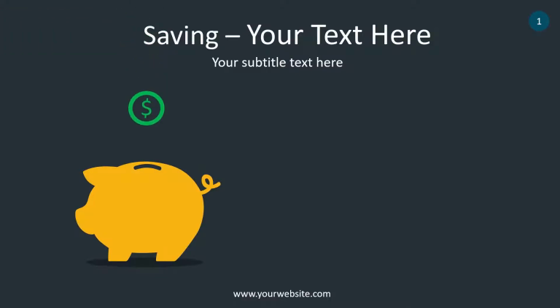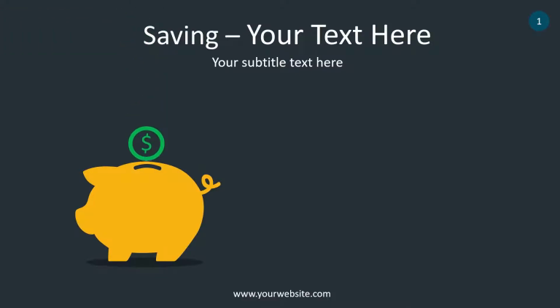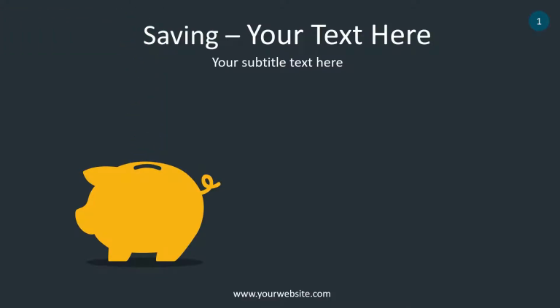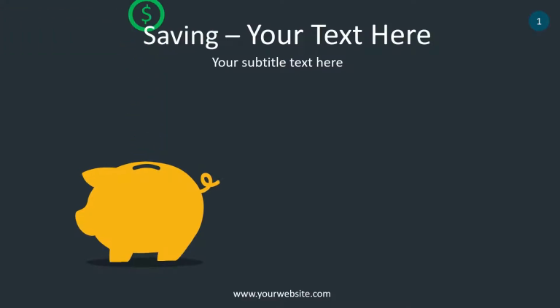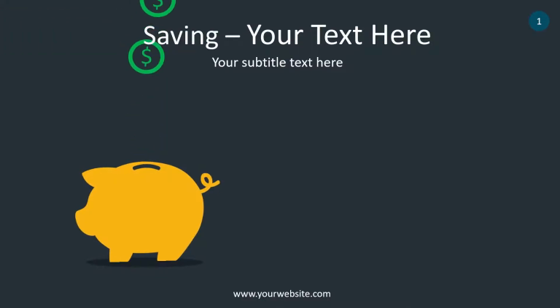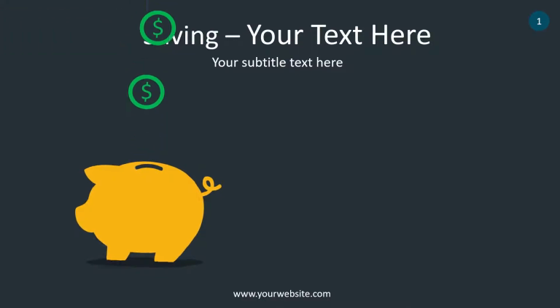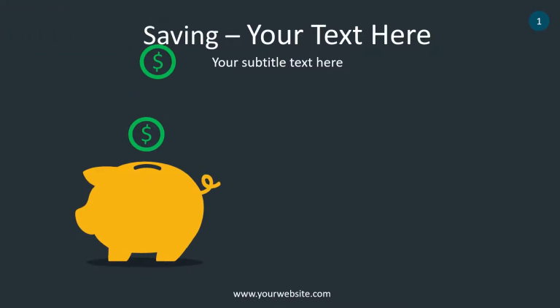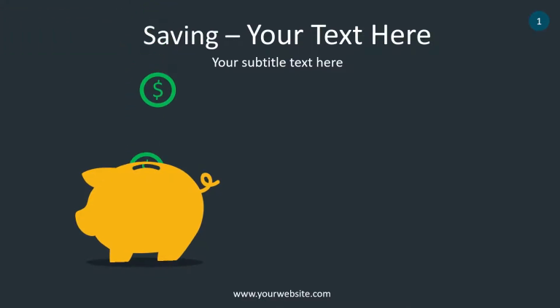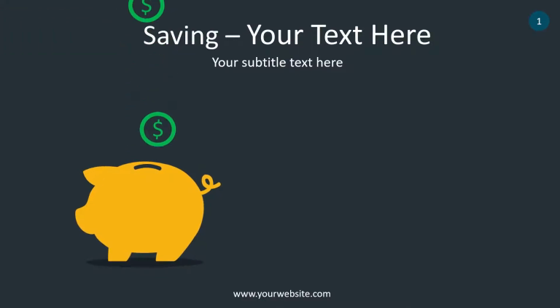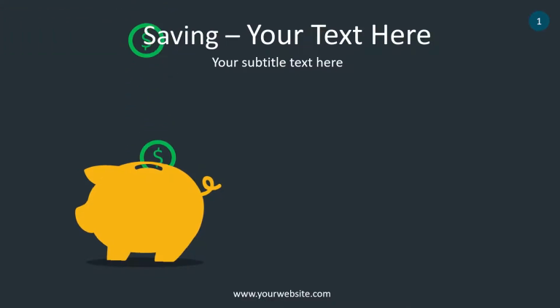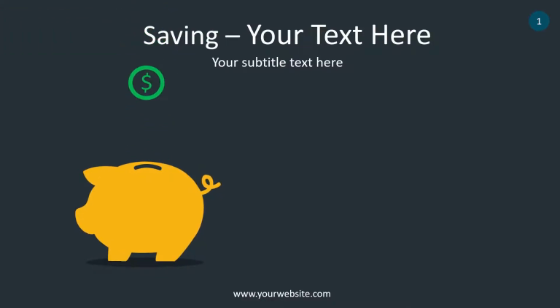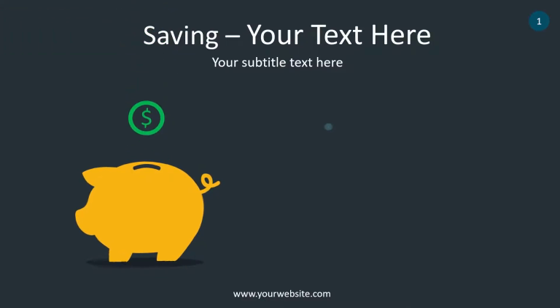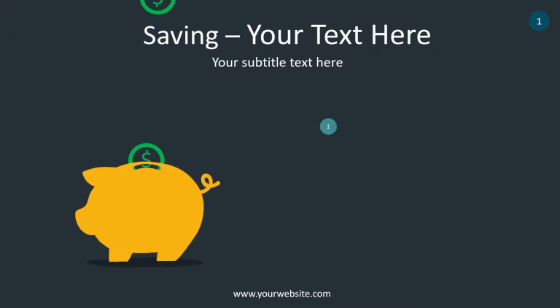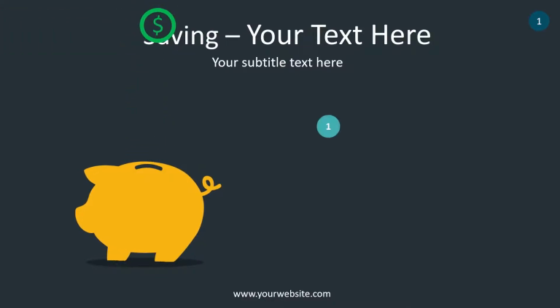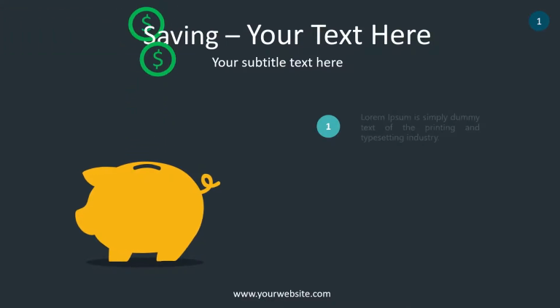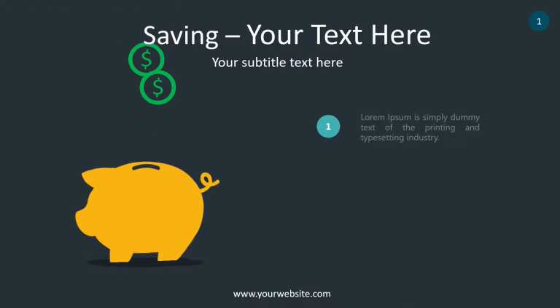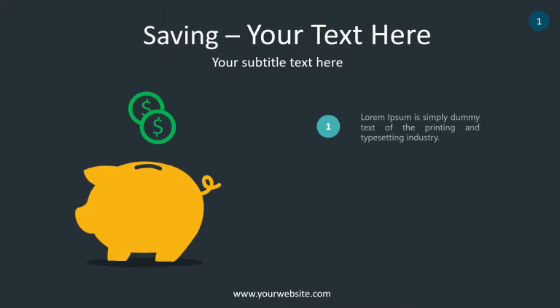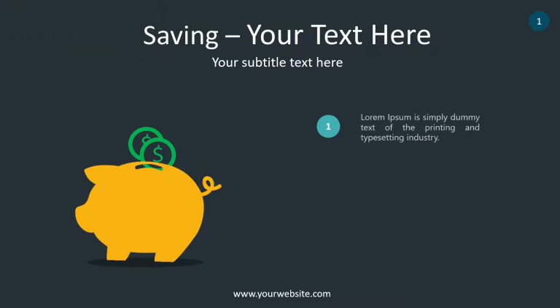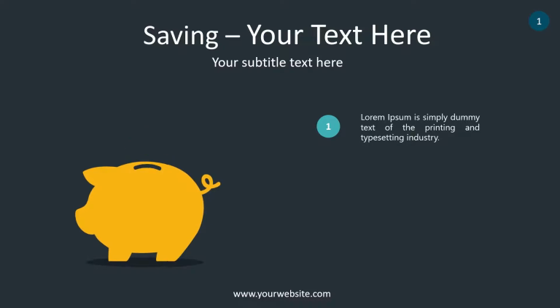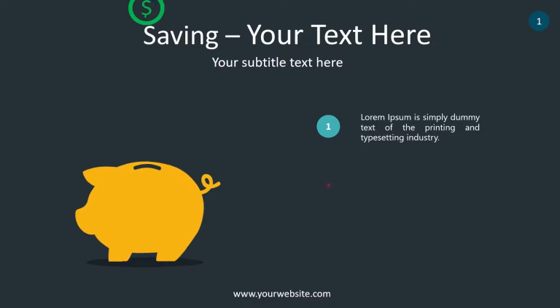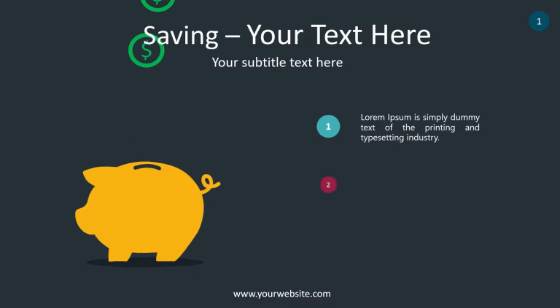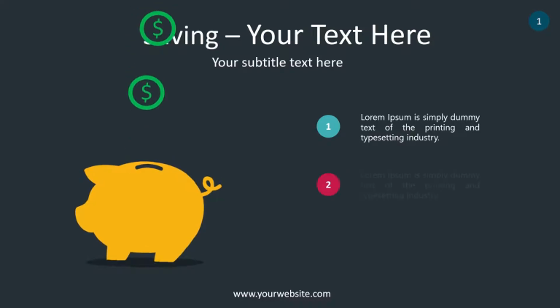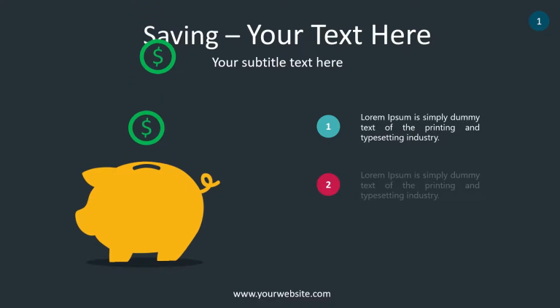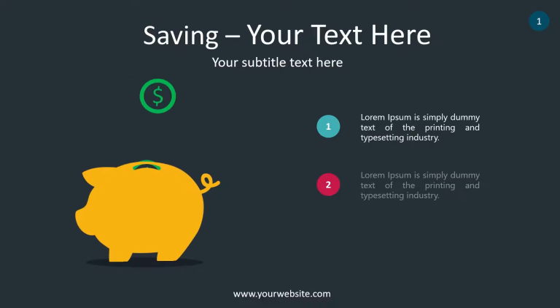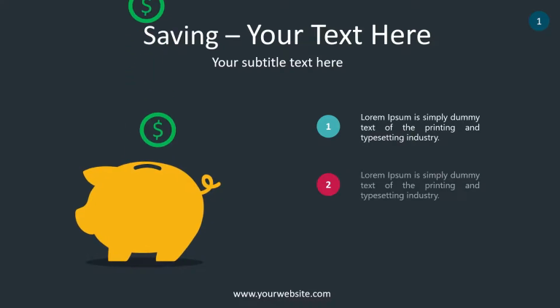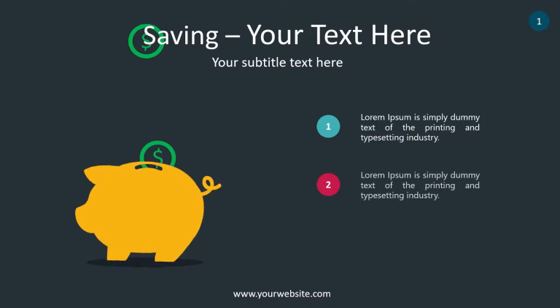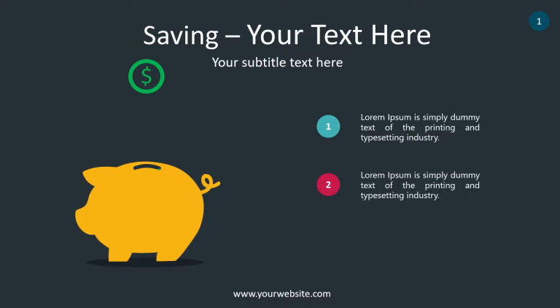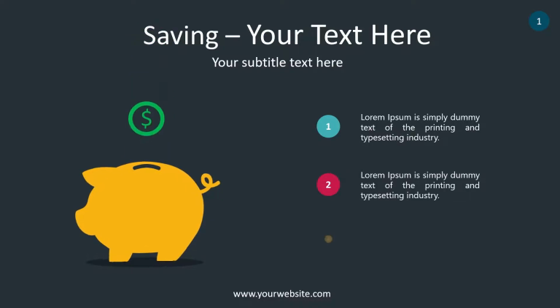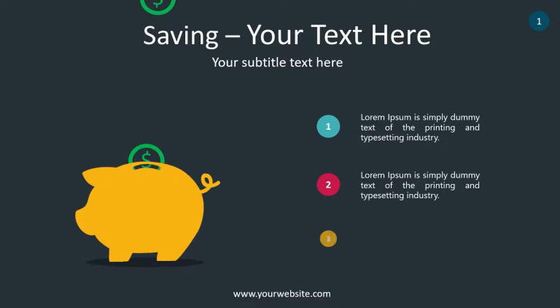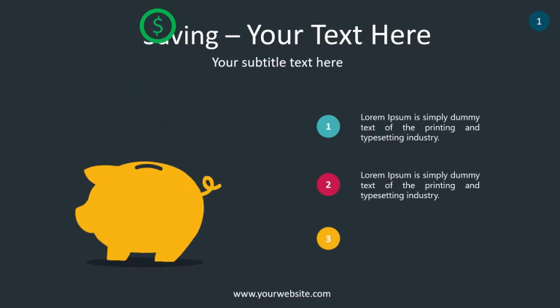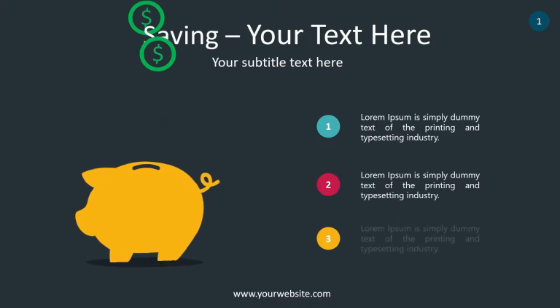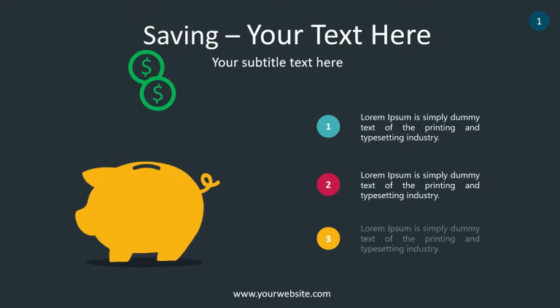All graphics in this template are fully editable. Easily change any color using the color schemes in PowerPoint.